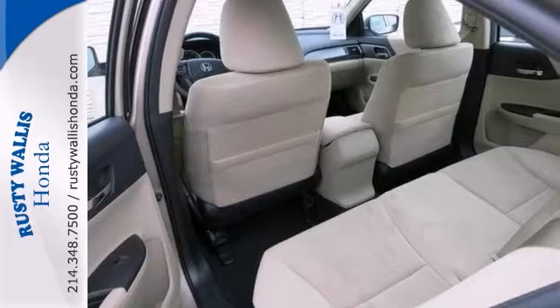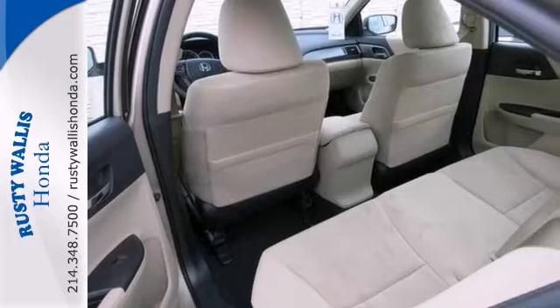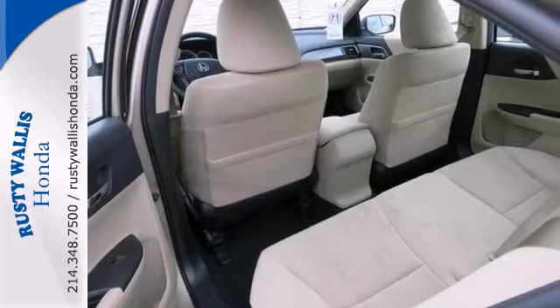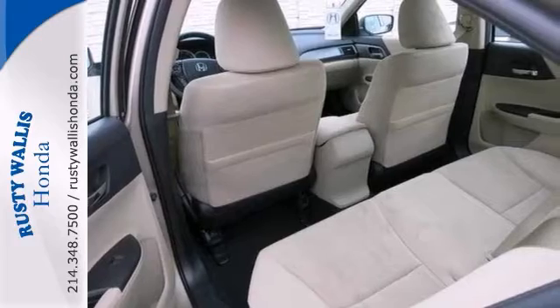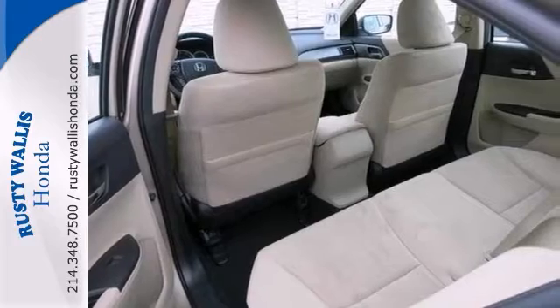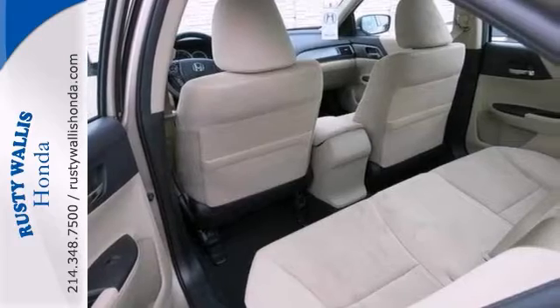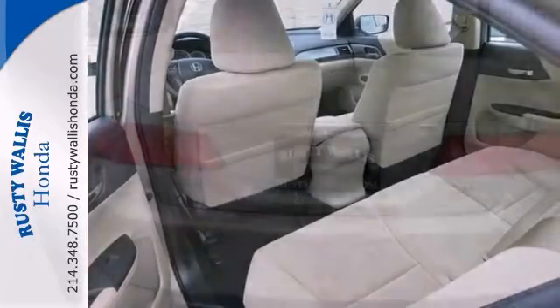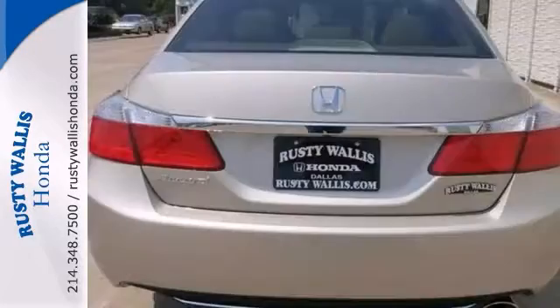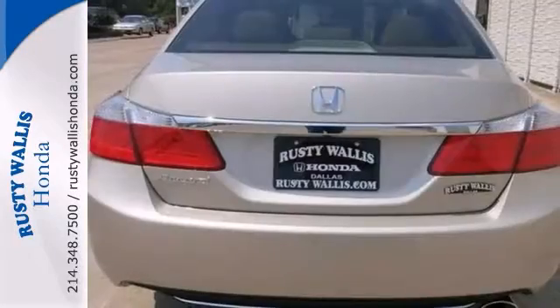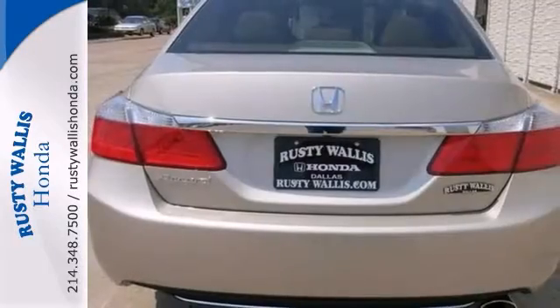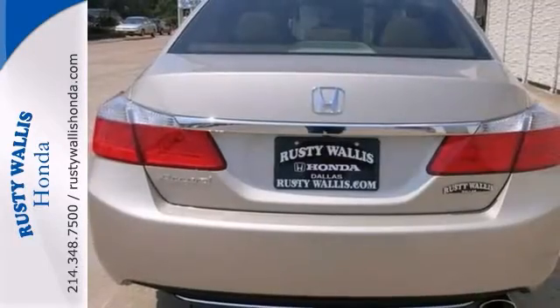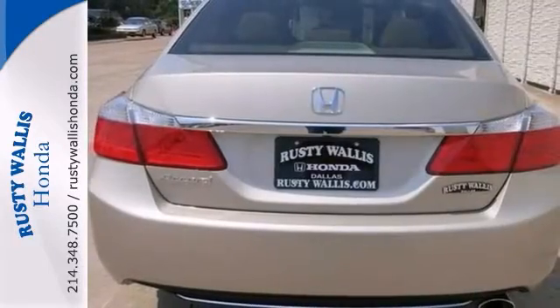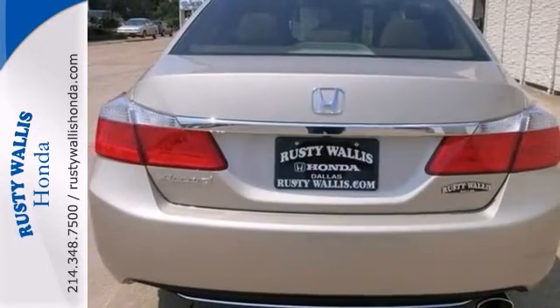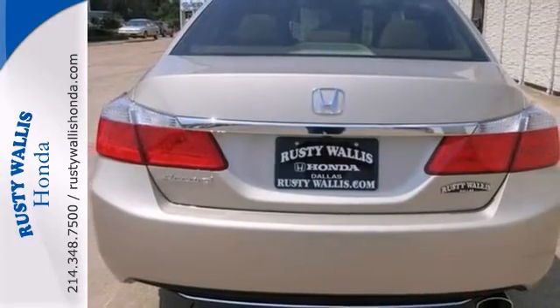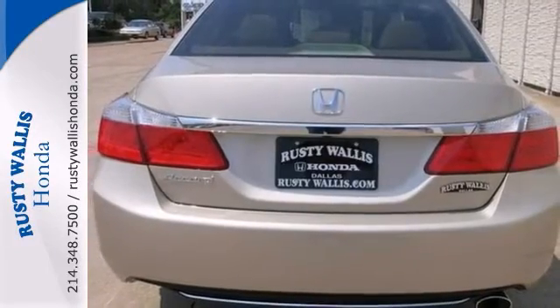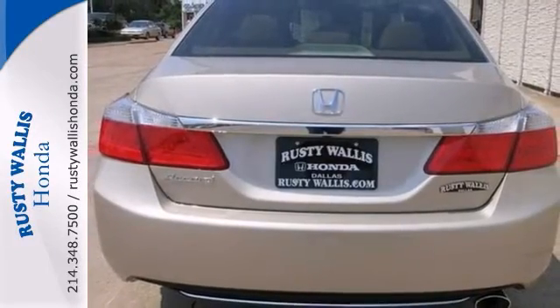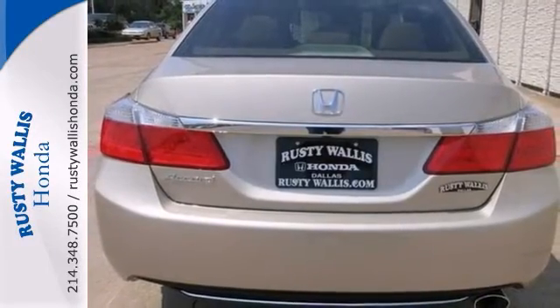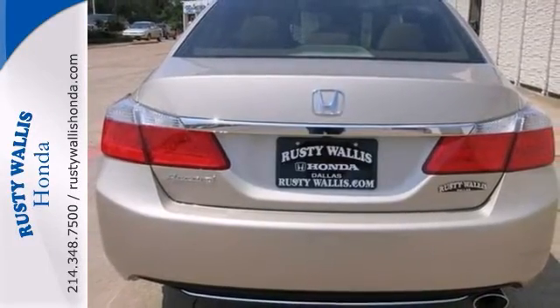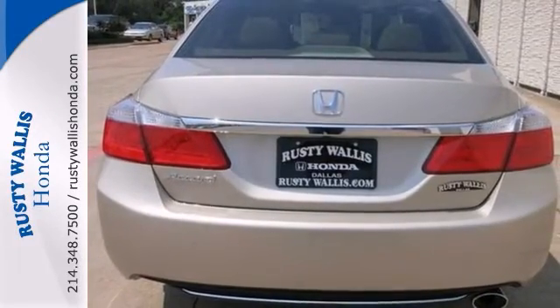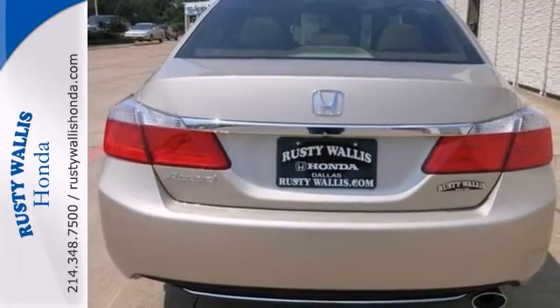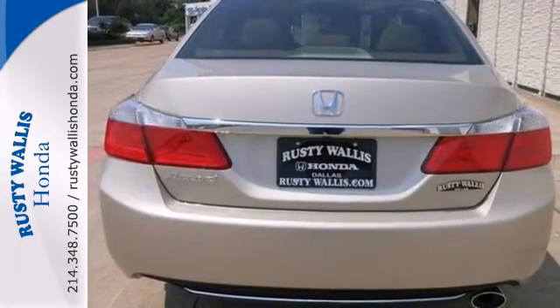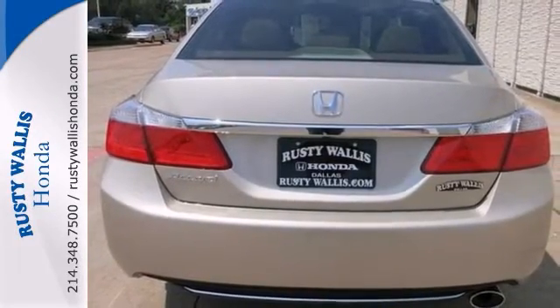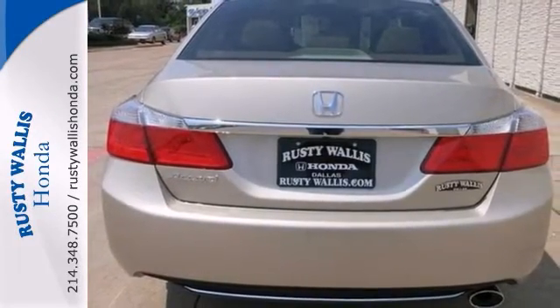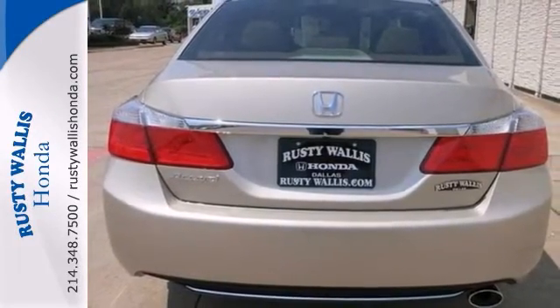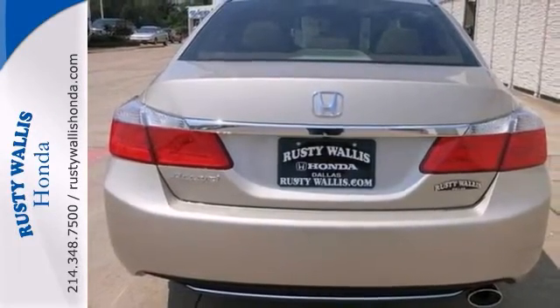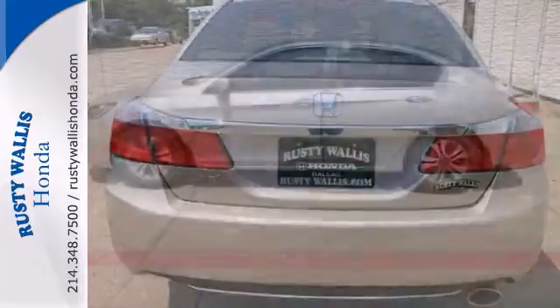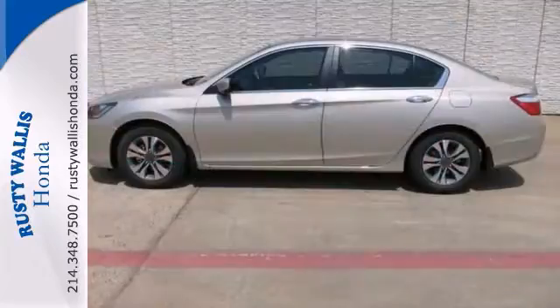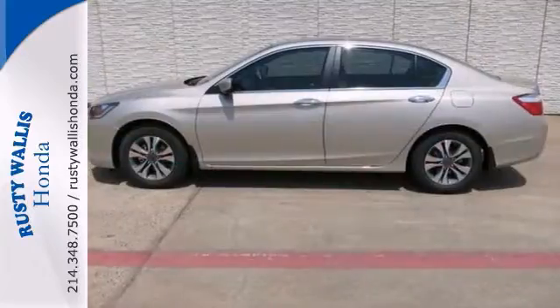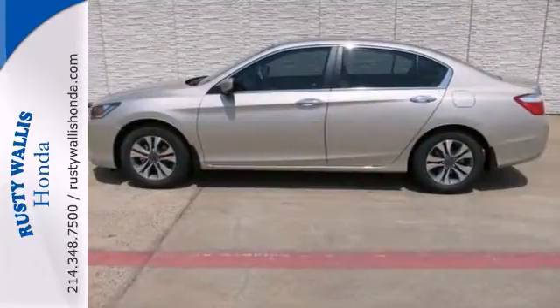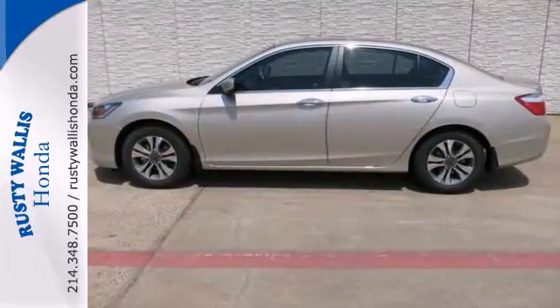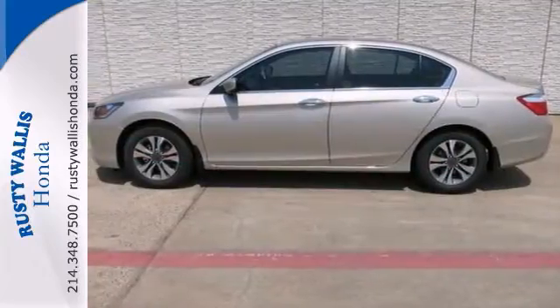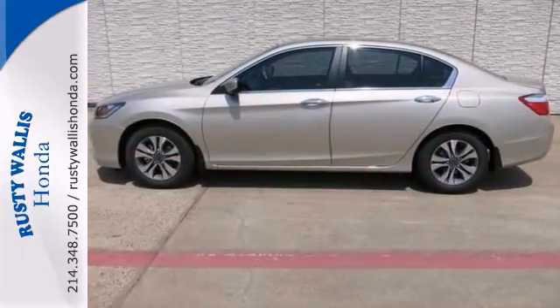This great Accord is a great little car. It gives you plenty of go and won't kill your billfold. Come on out and see it today.